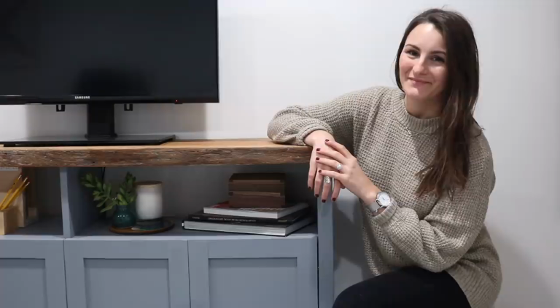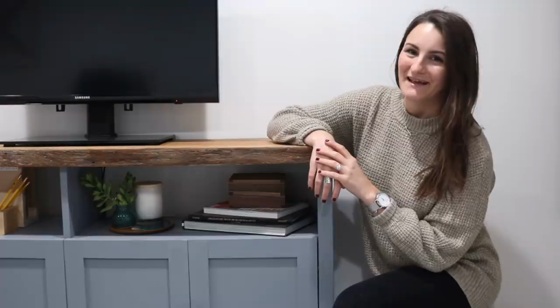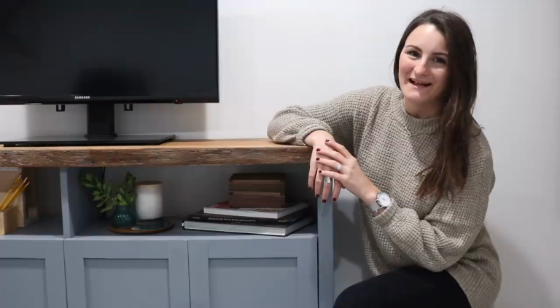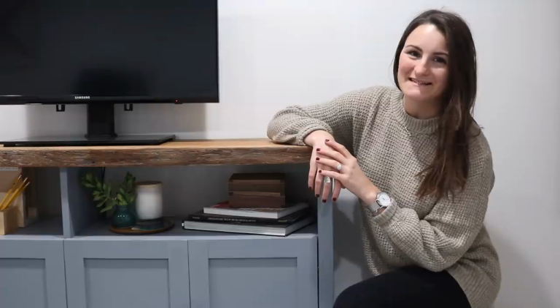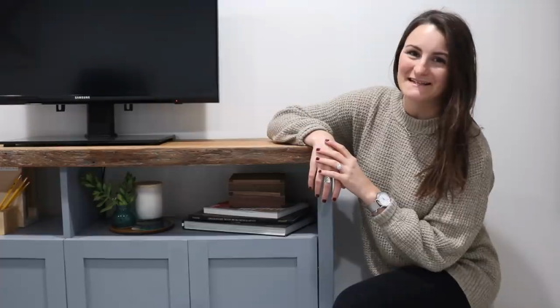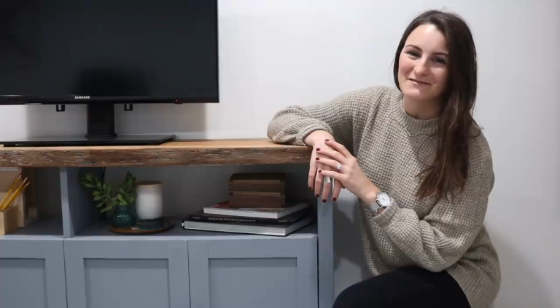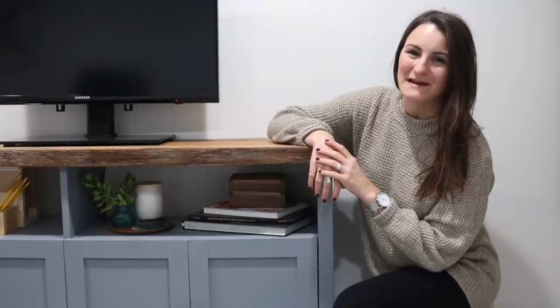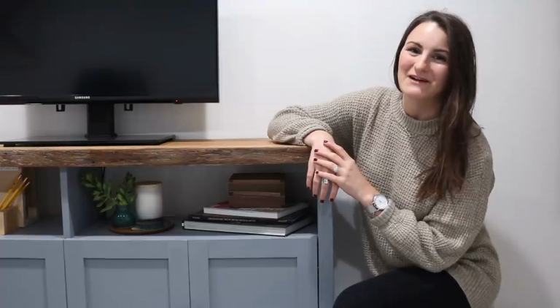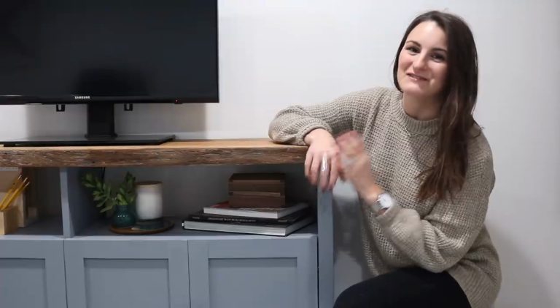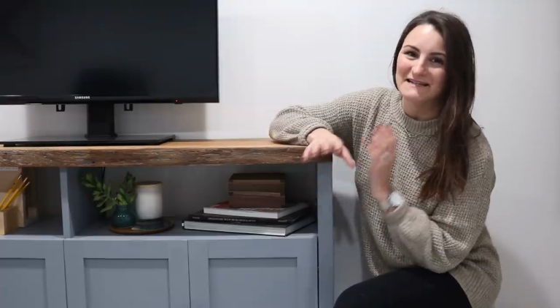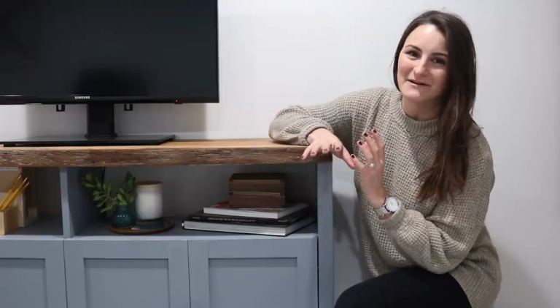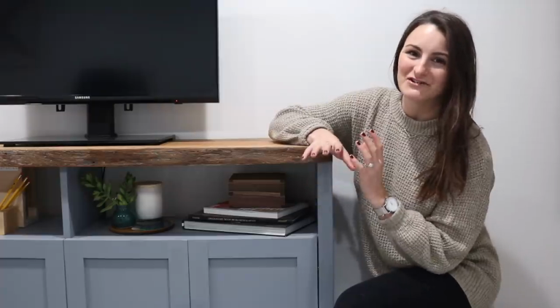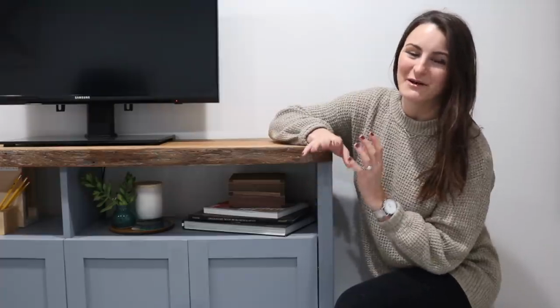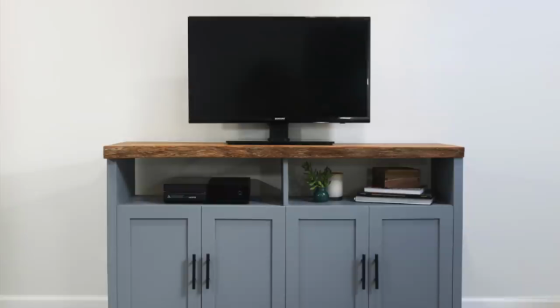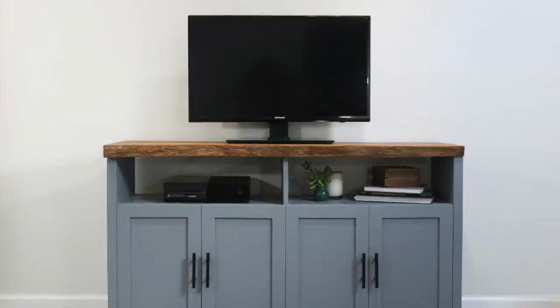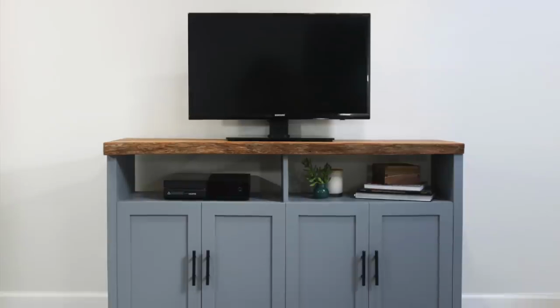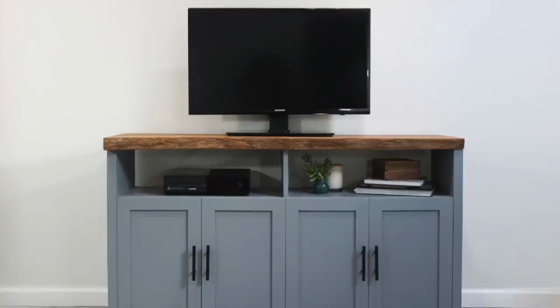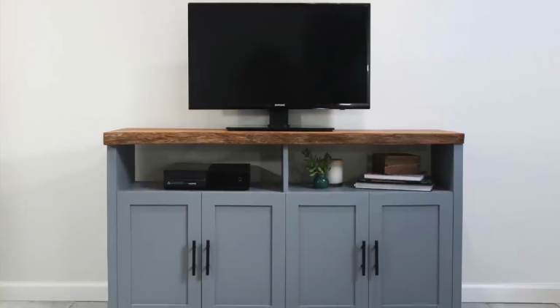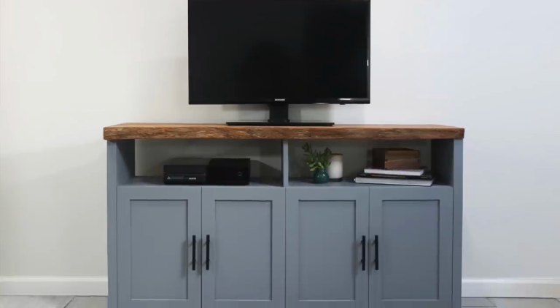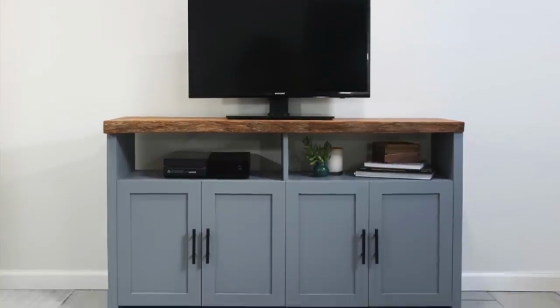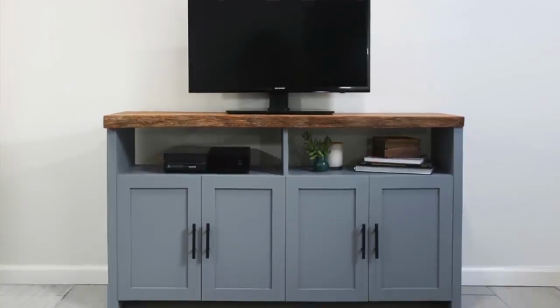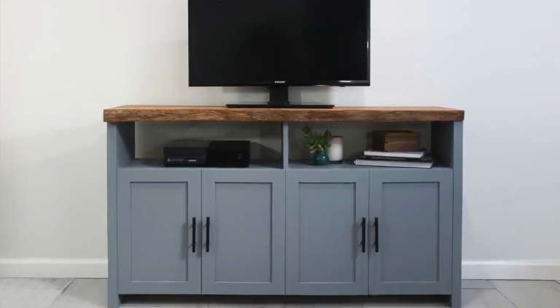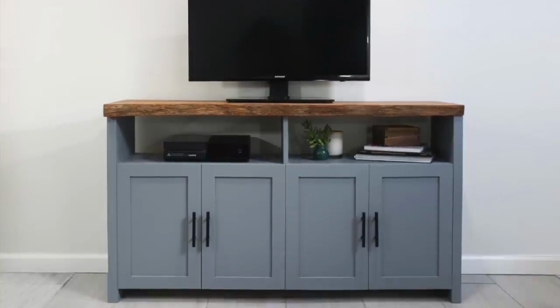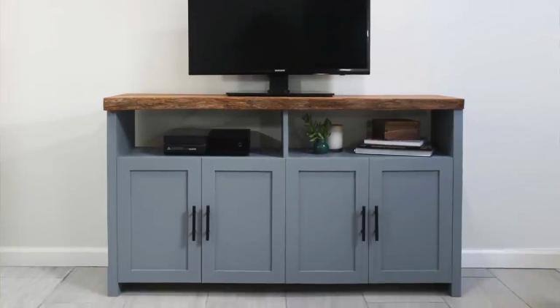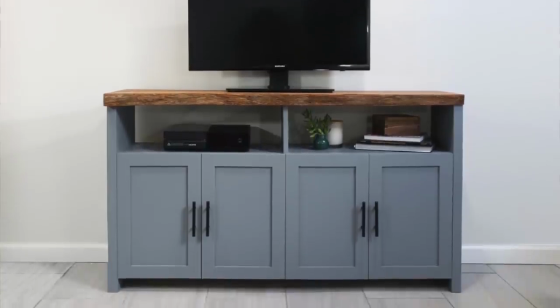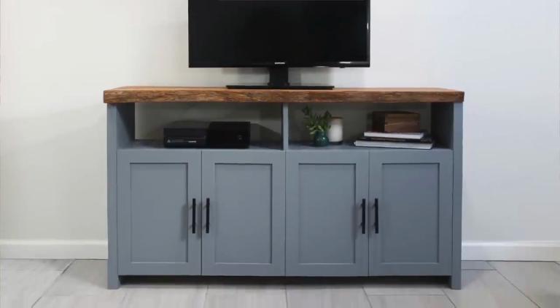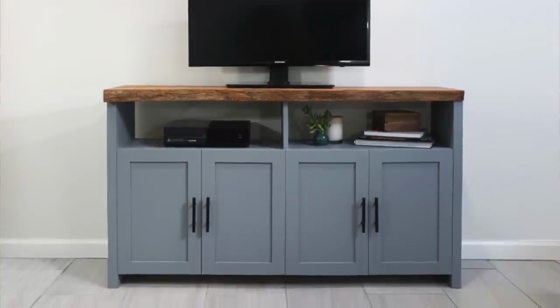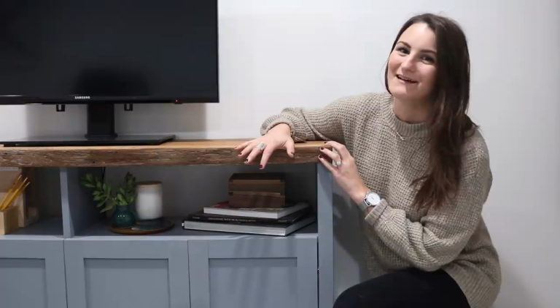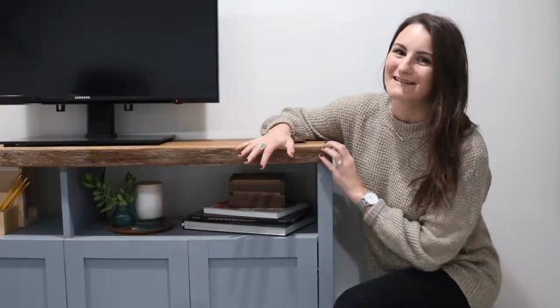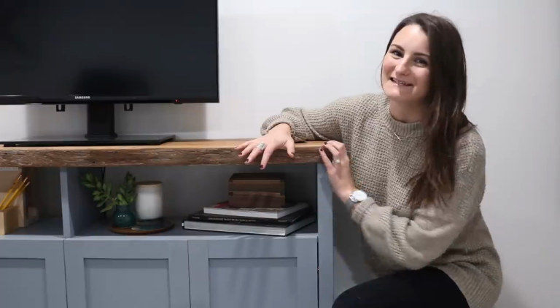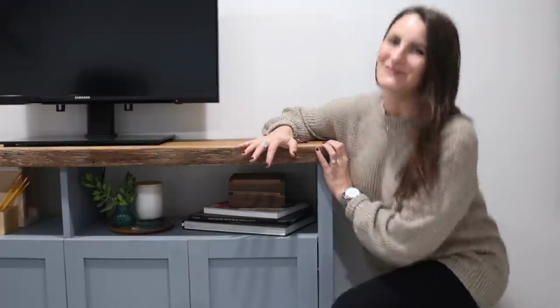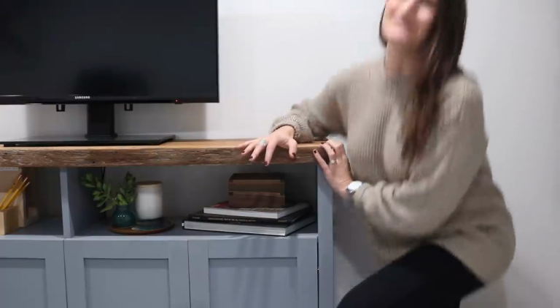Hey guys, it's Sam from DIY Huntress and today I'm going to show you how I made this live edge cabinet with adjustable shelving. Let's get started.